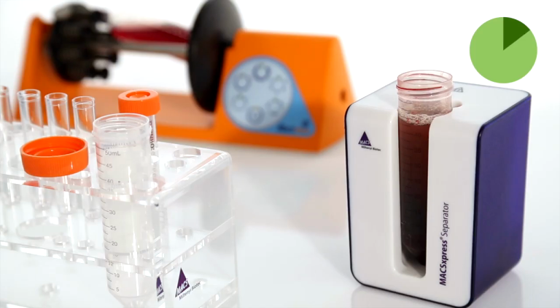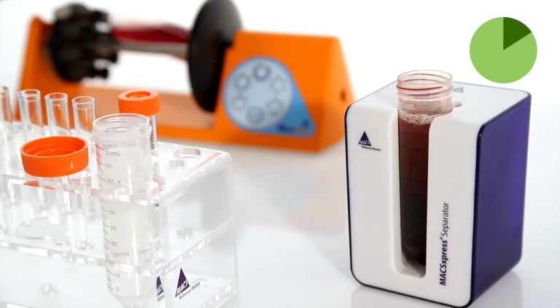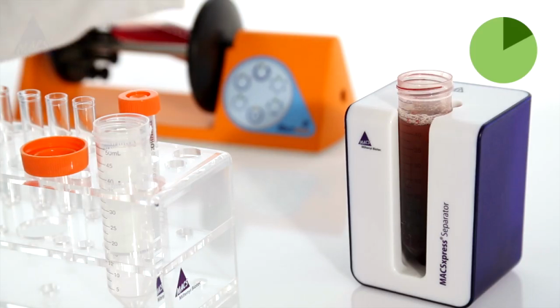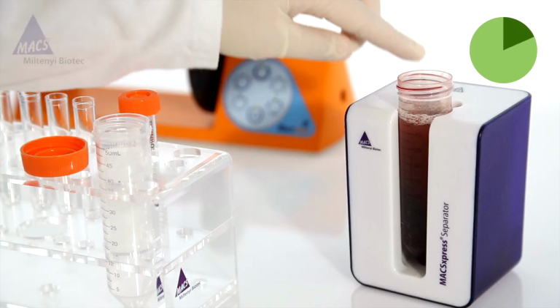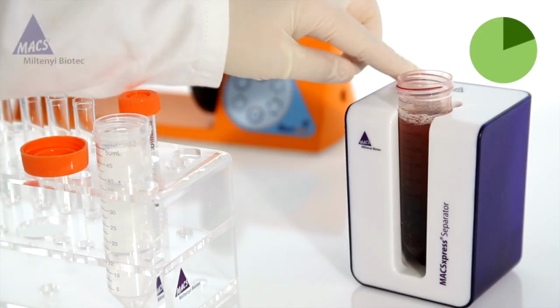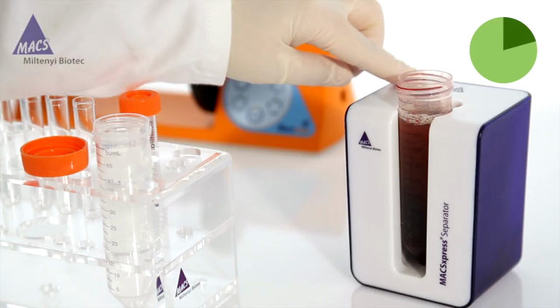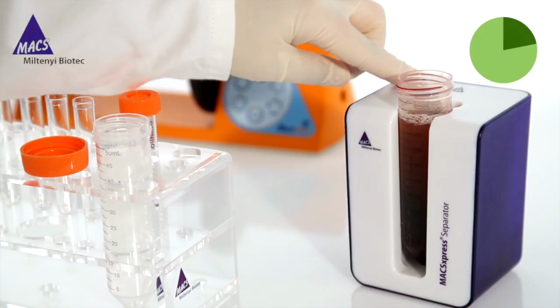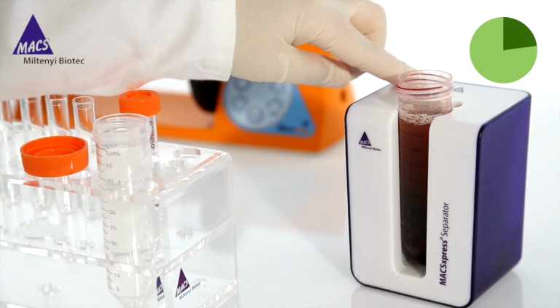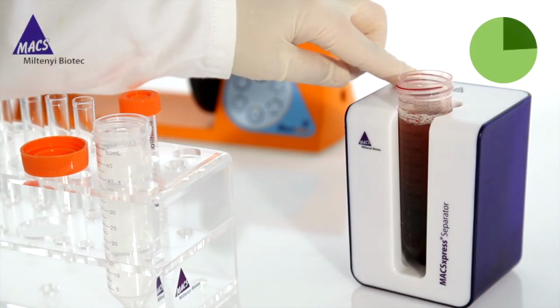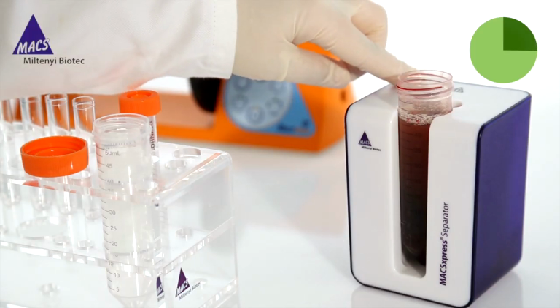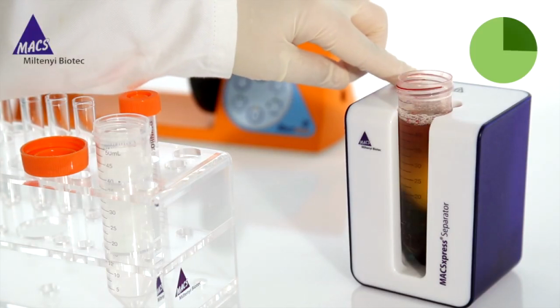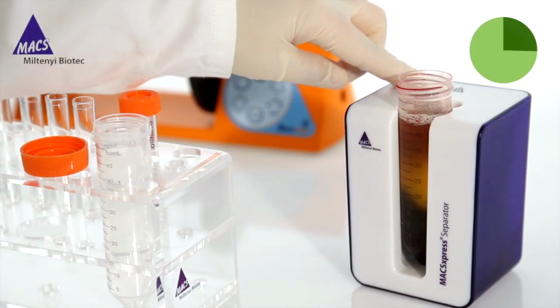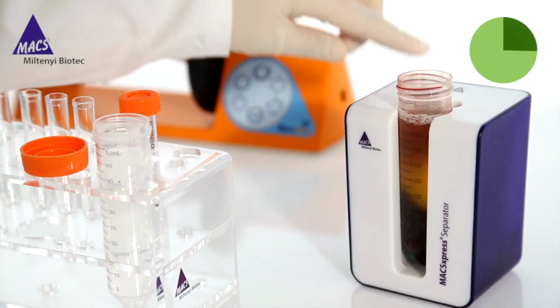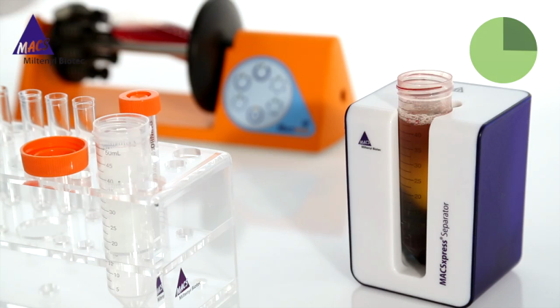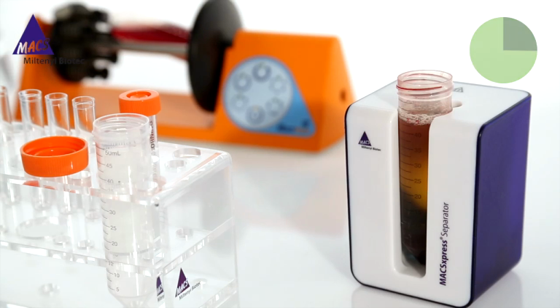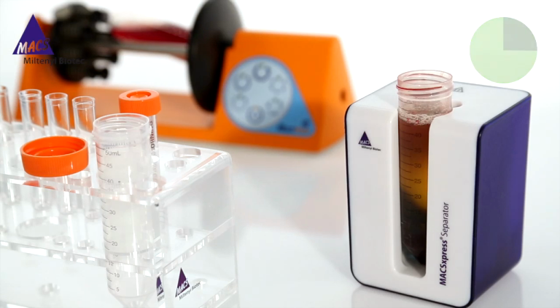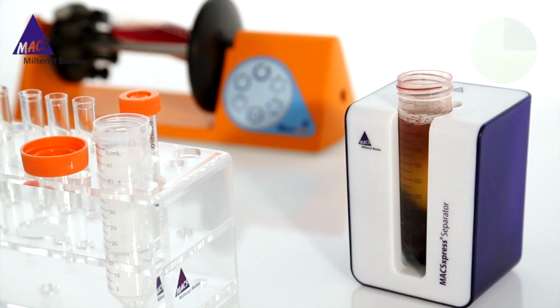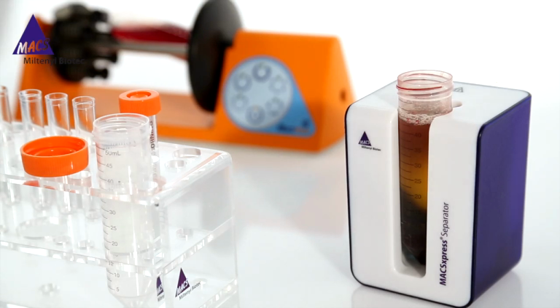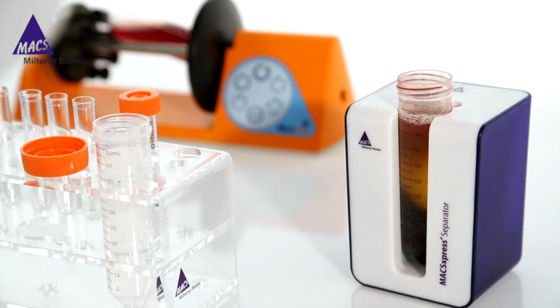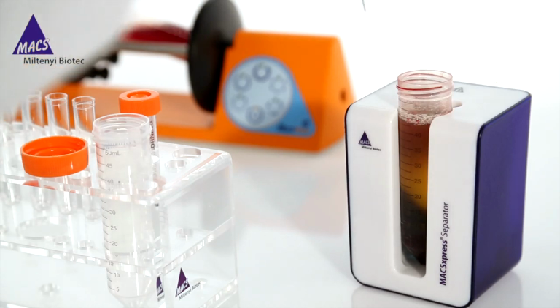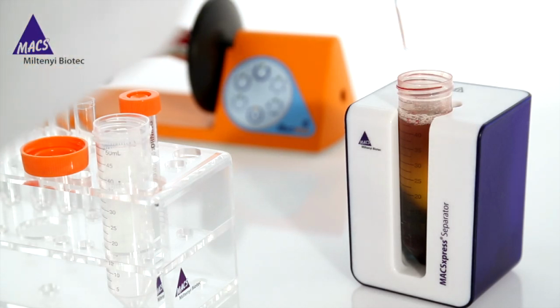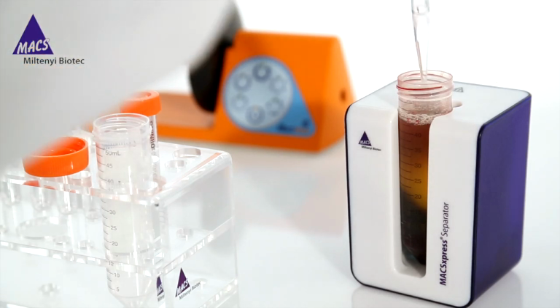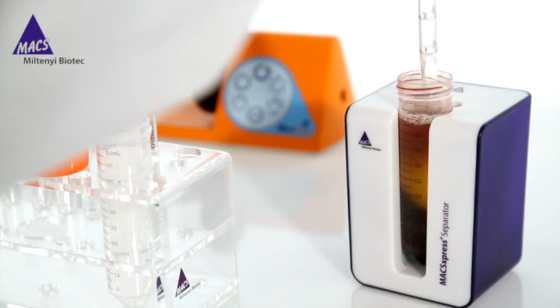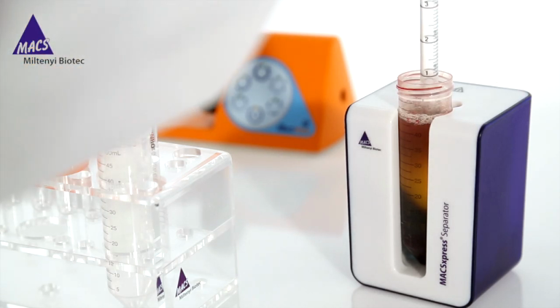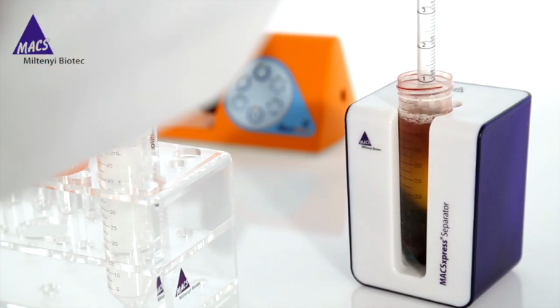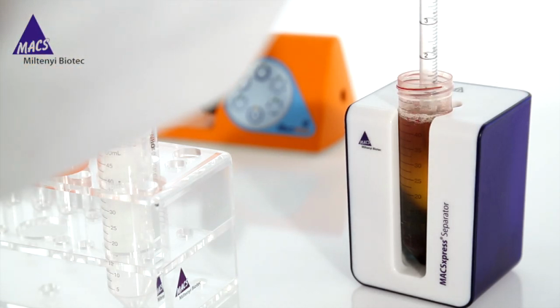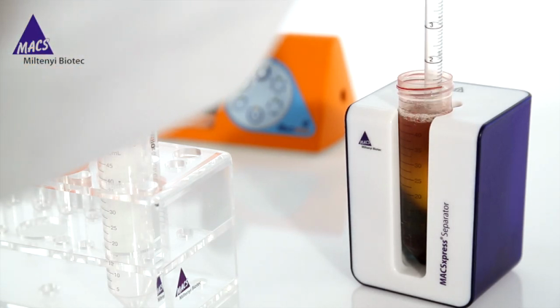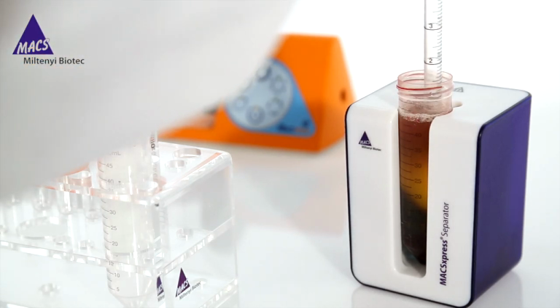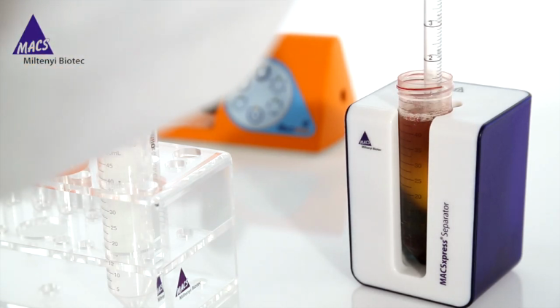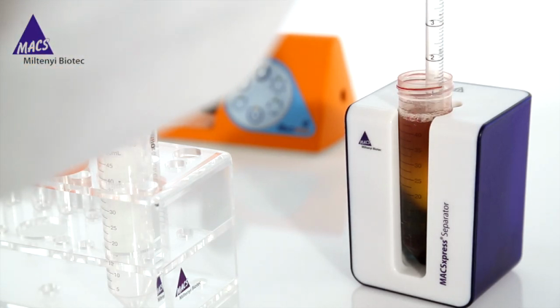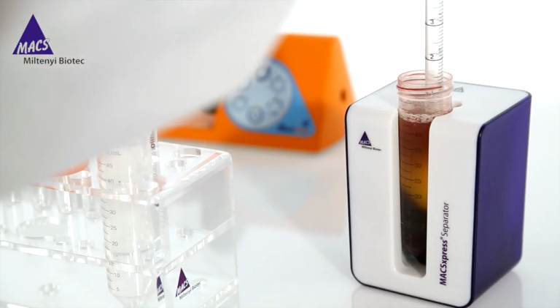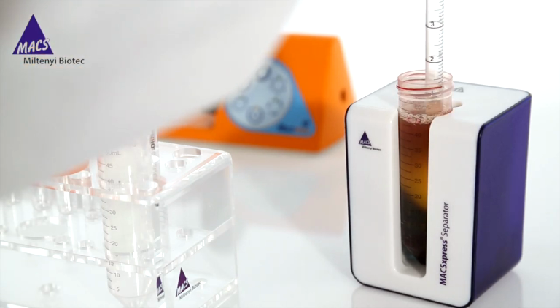You can now easily collect the pure target cells from the tube. The cells are immediately ready for any downstream application.